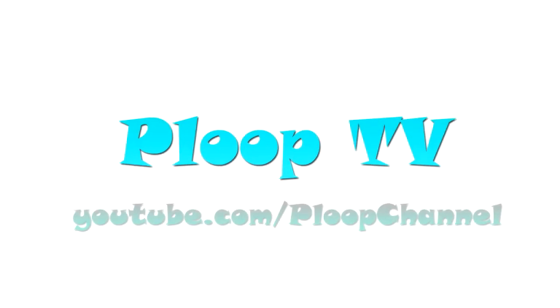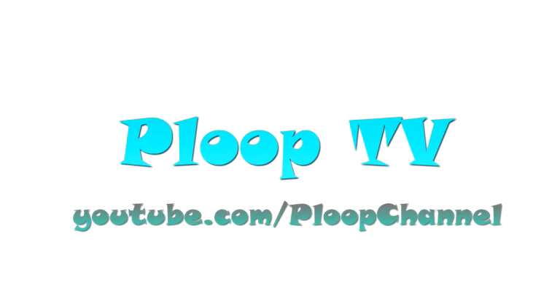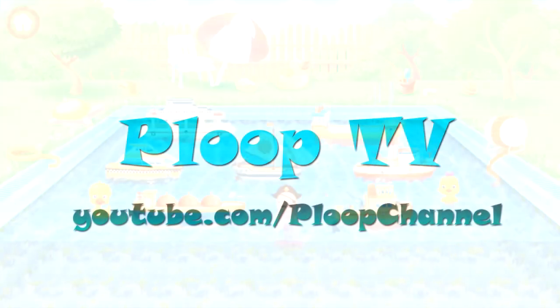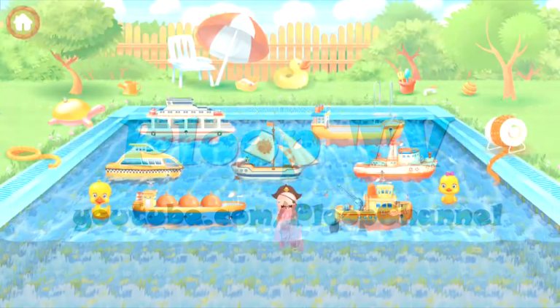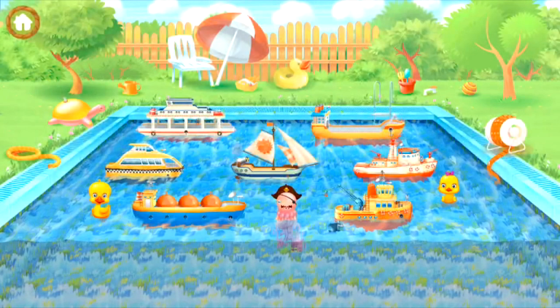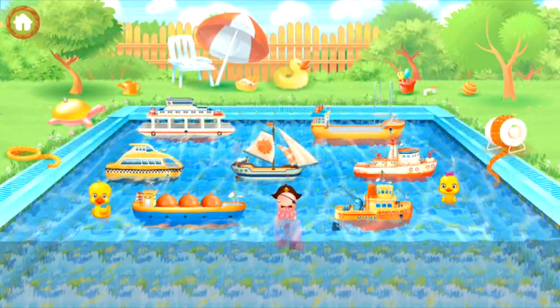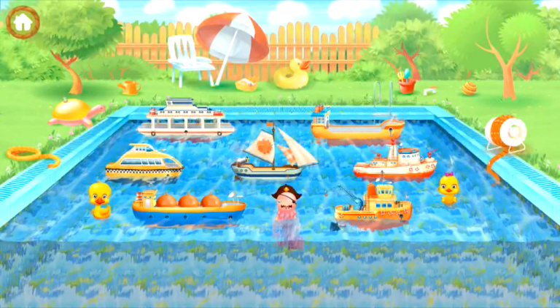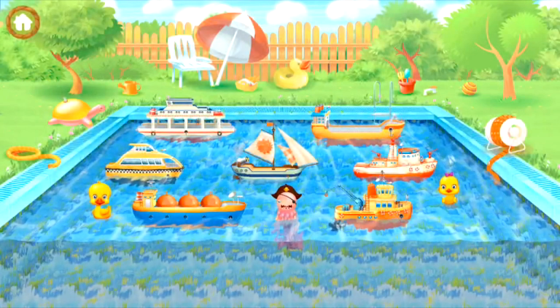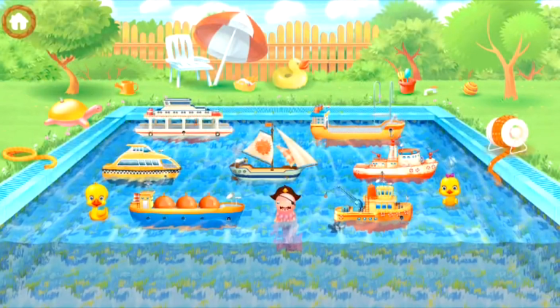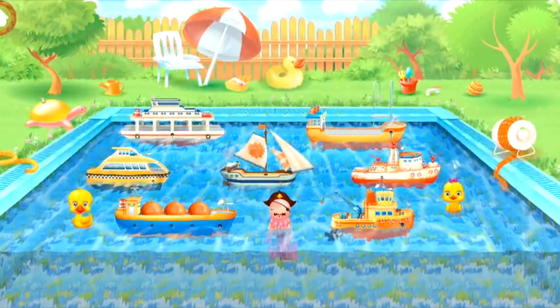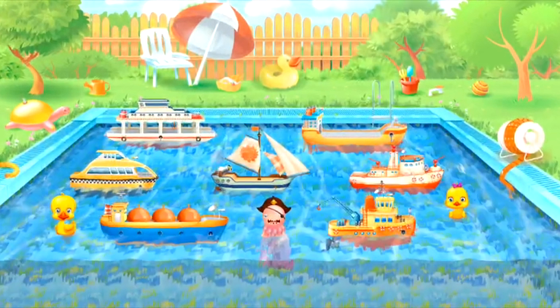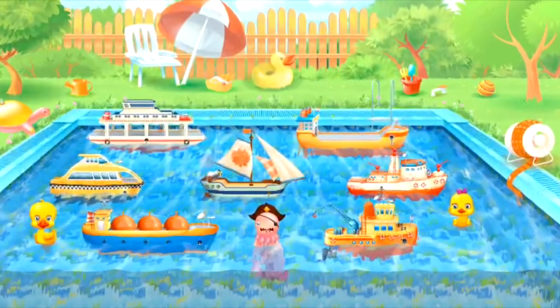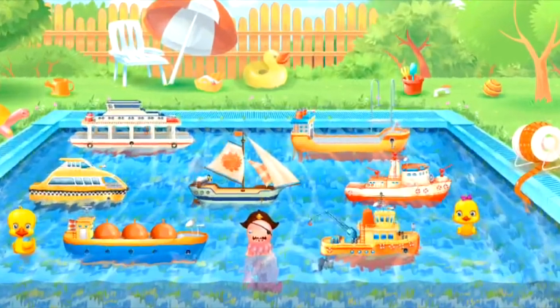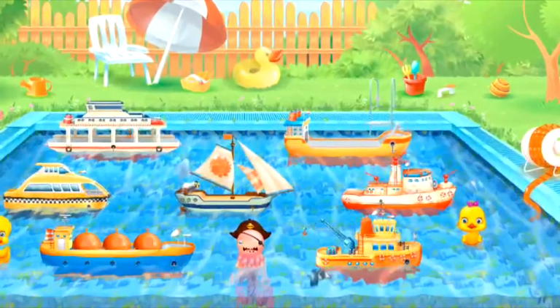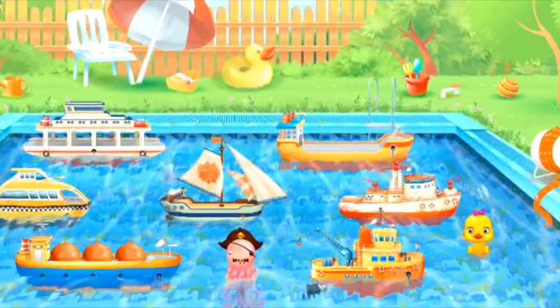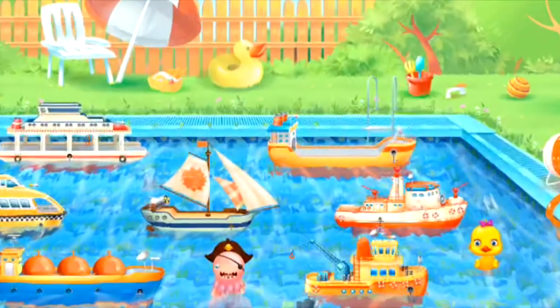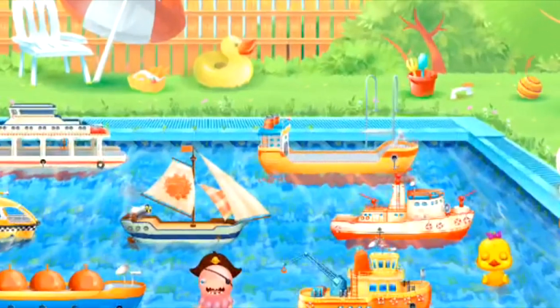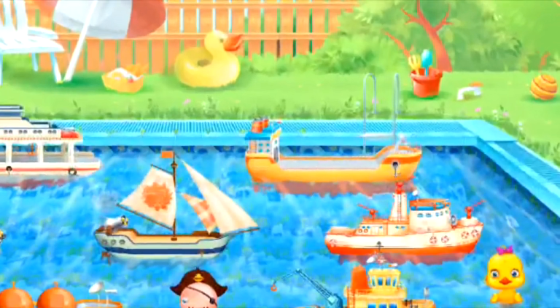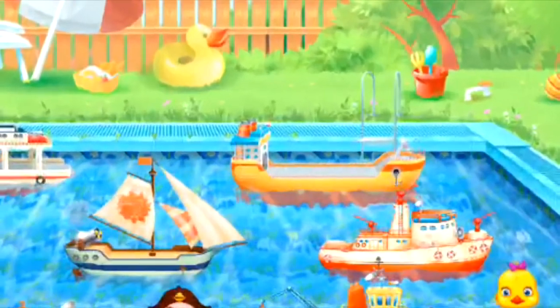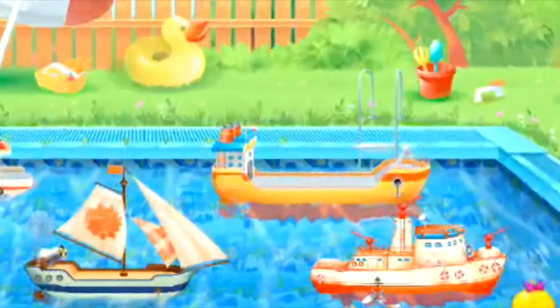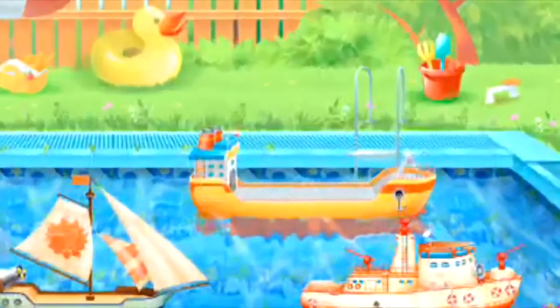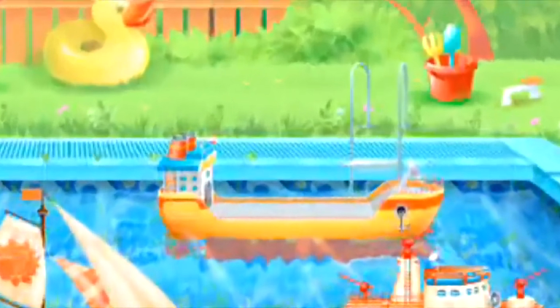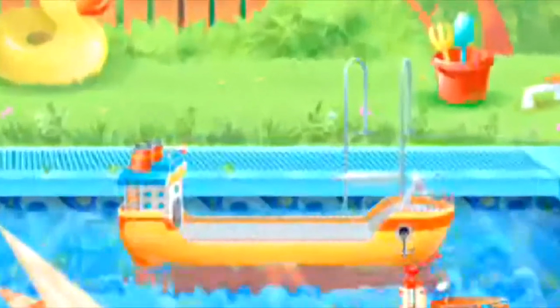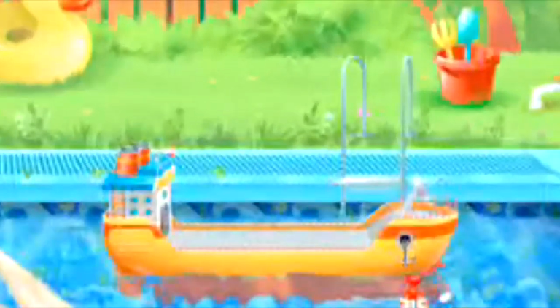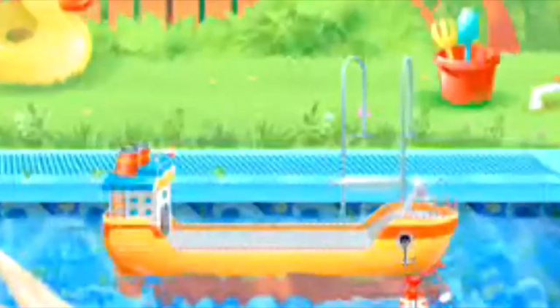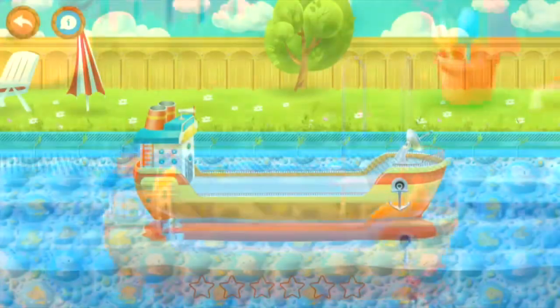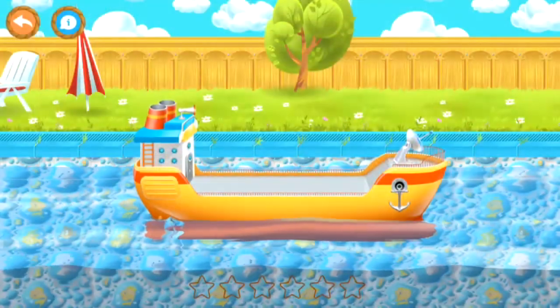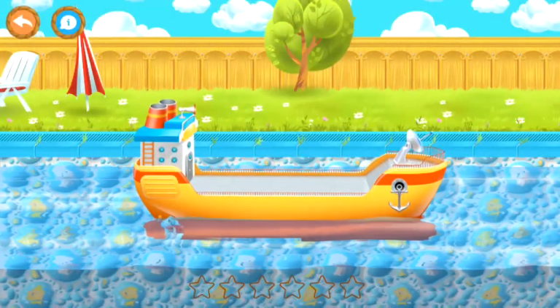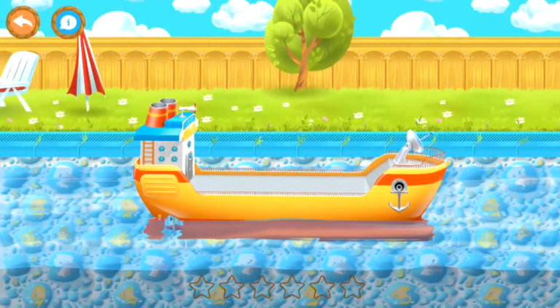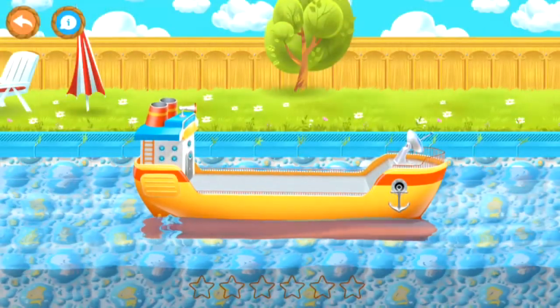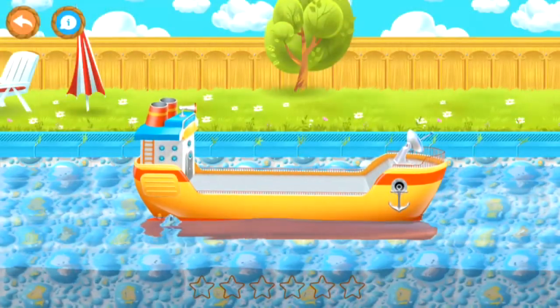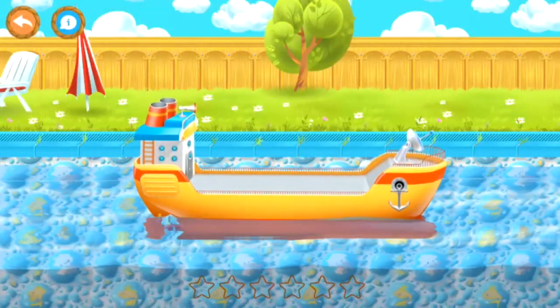Look at all these boats! Let's play with this powerful container ship.